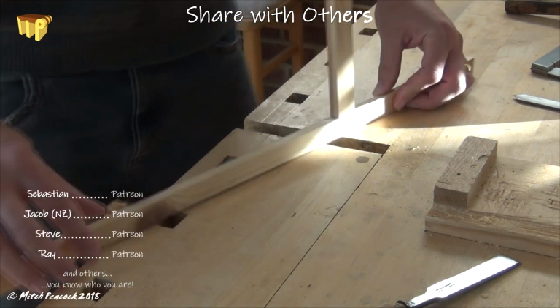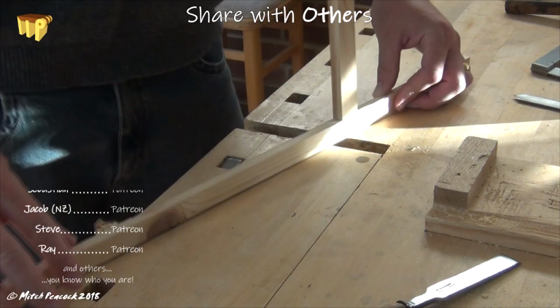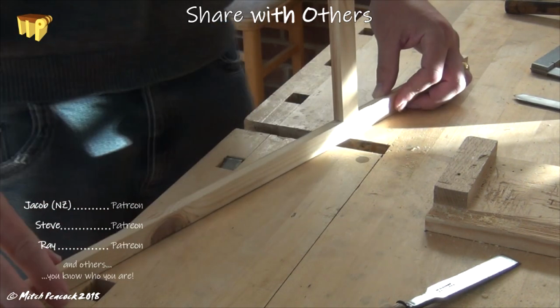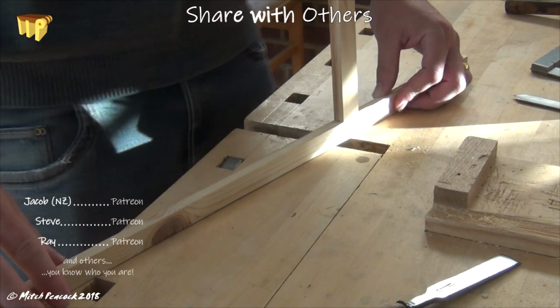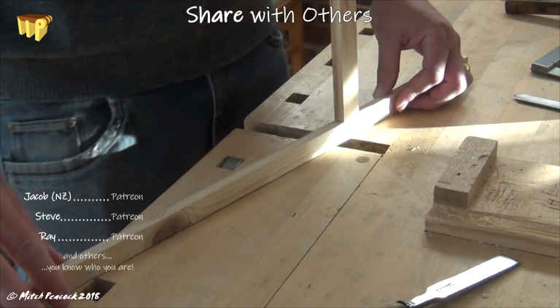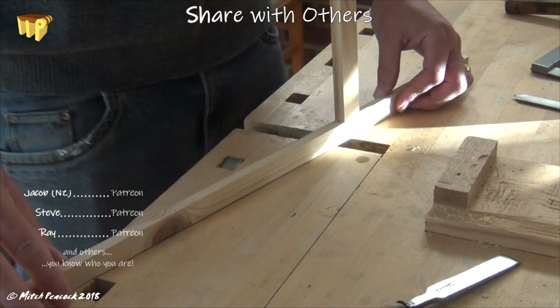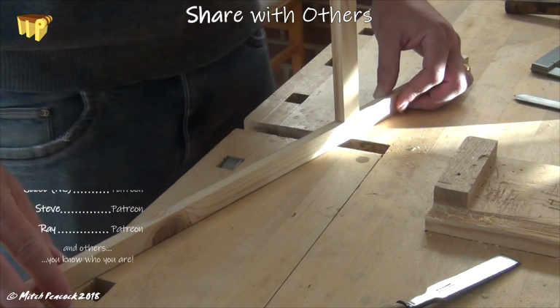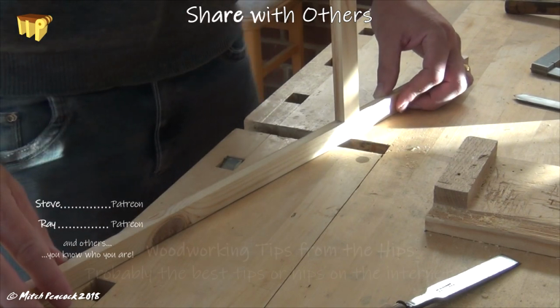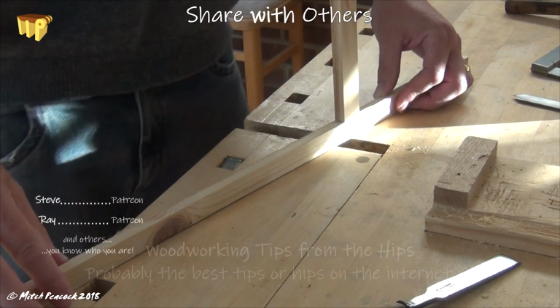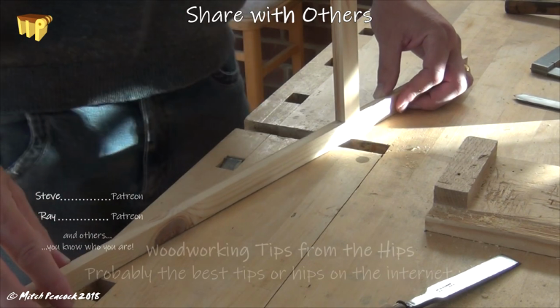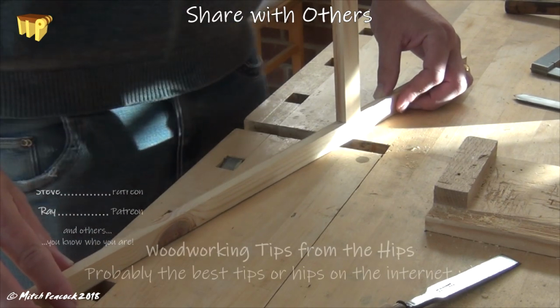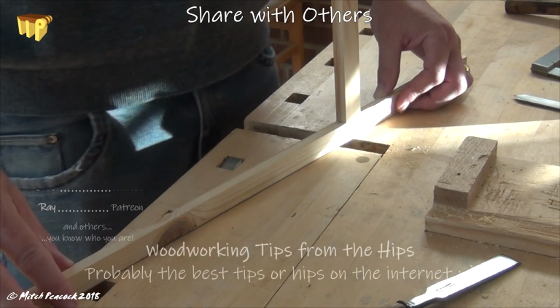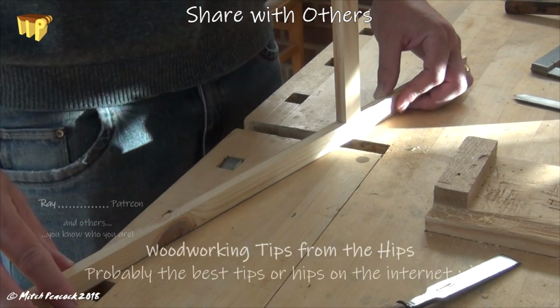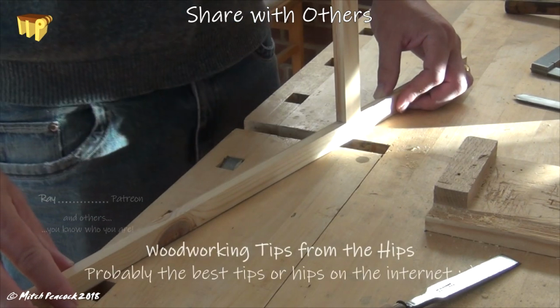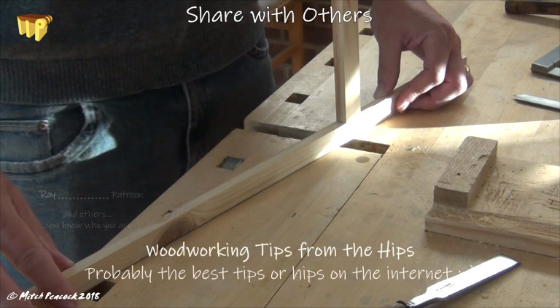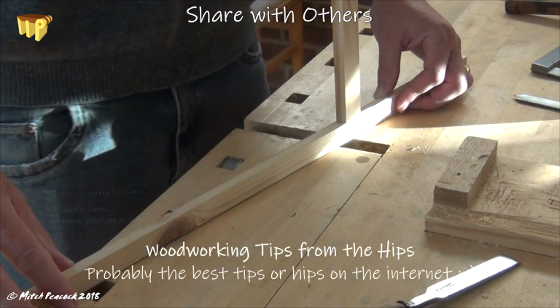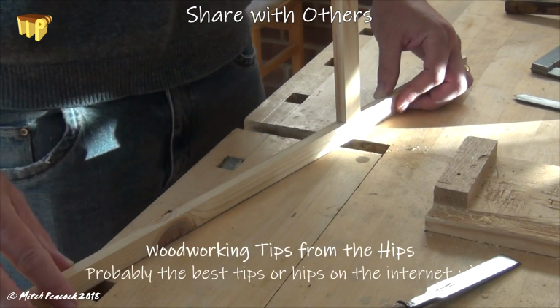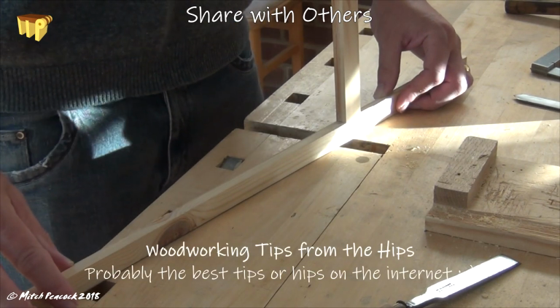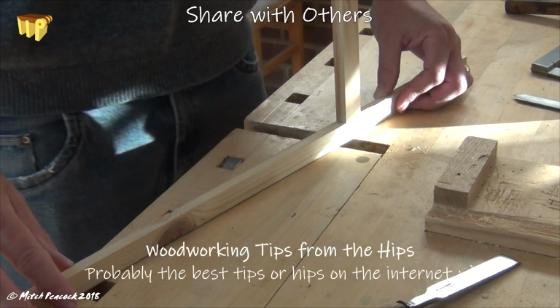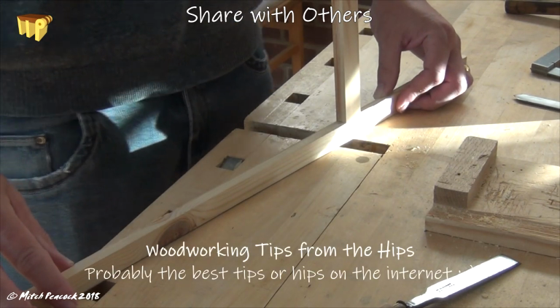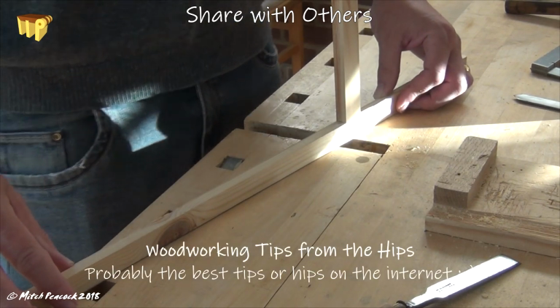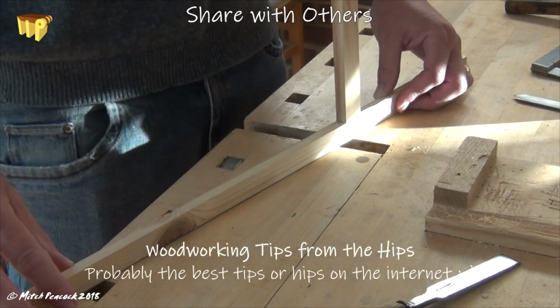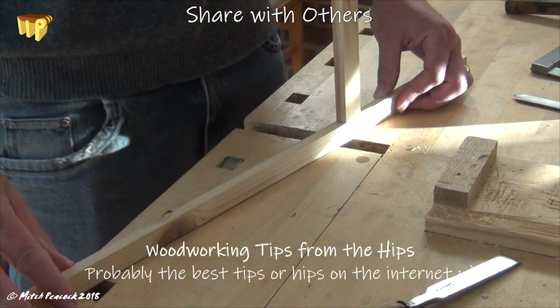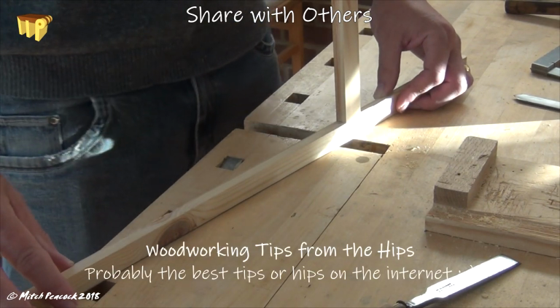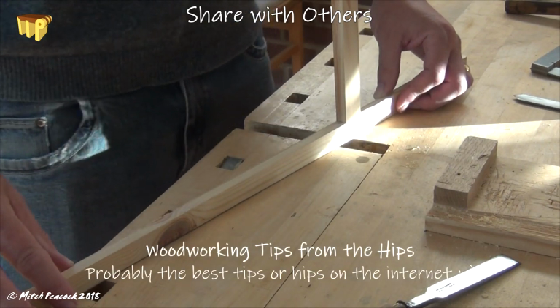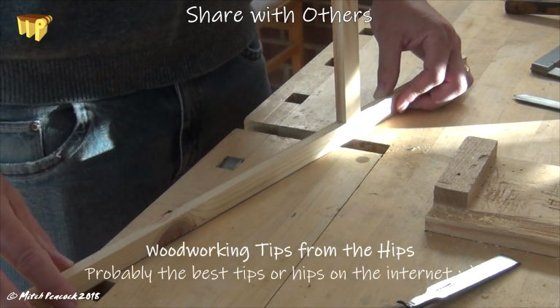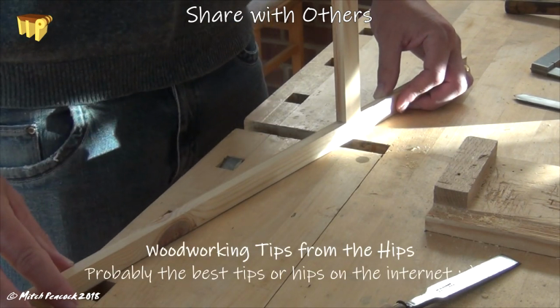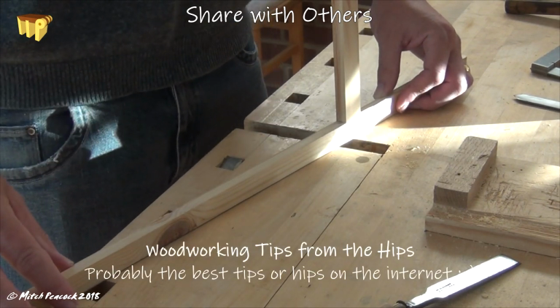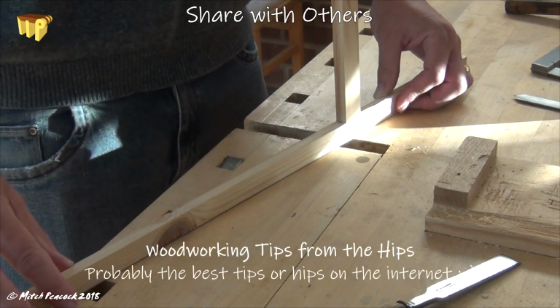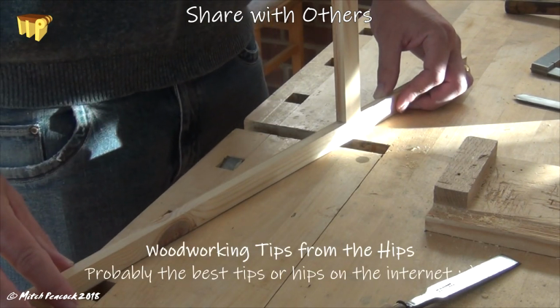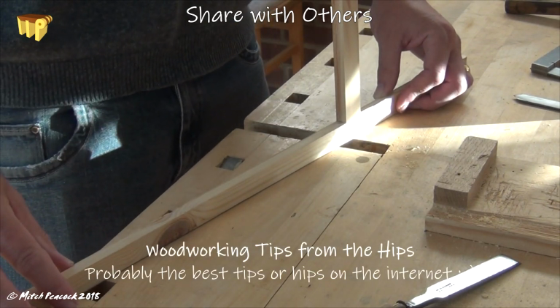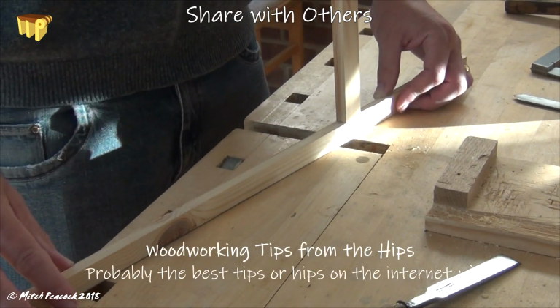Woodworking Tips from the Hips — probably the best tips on the internet. Find it.